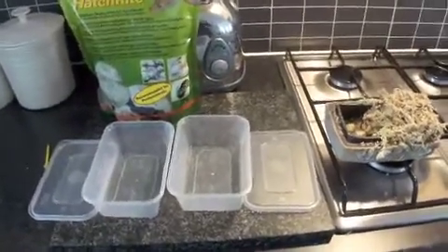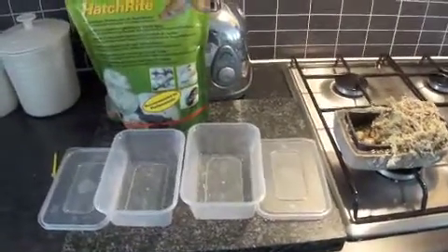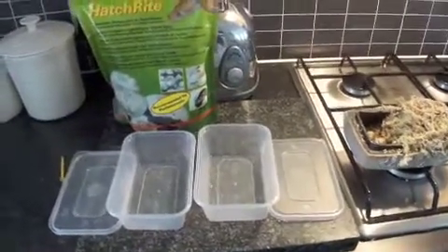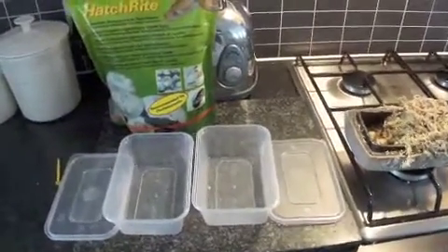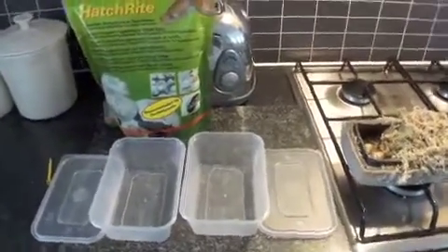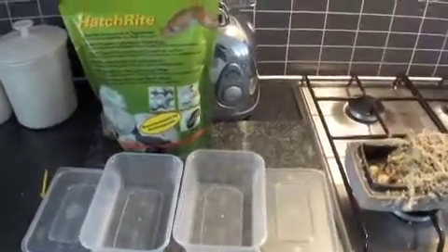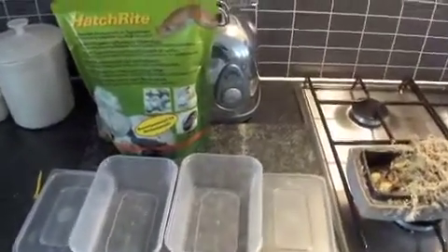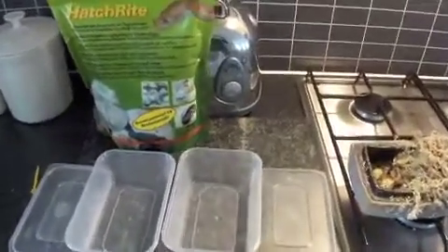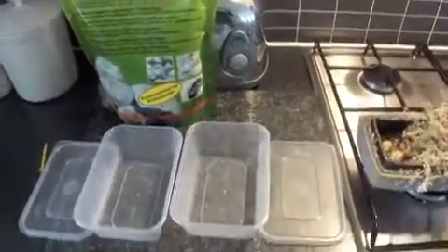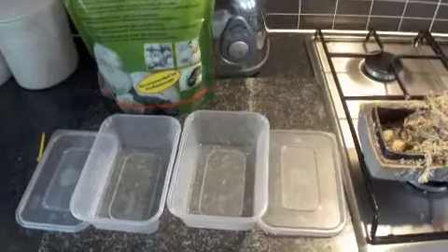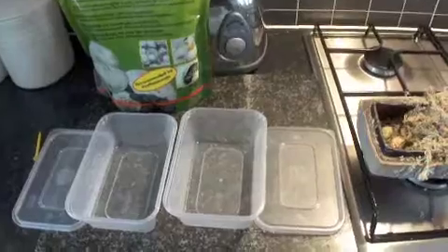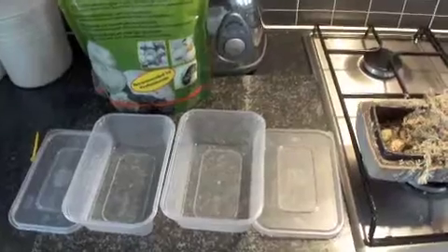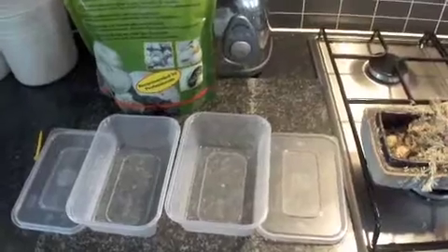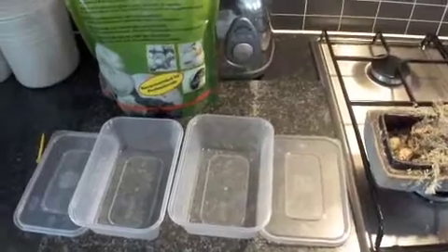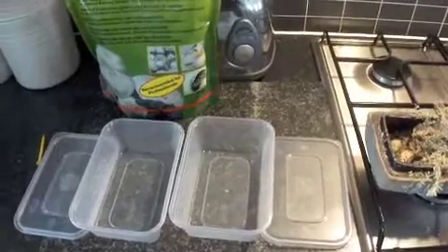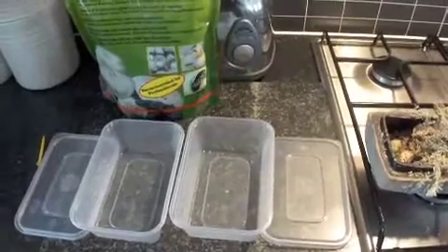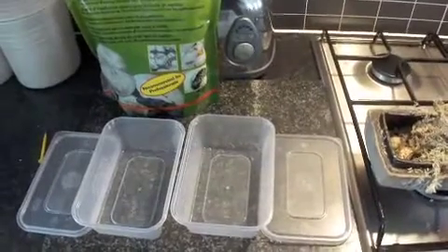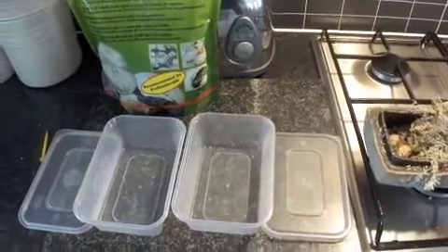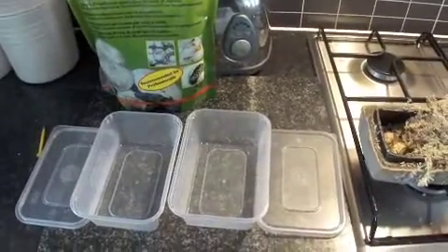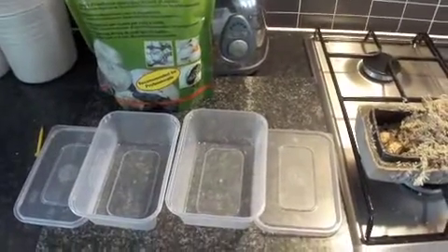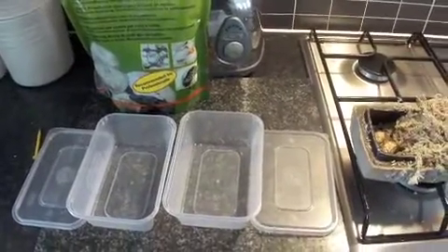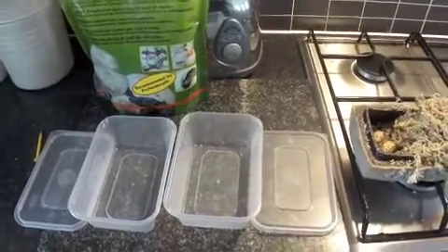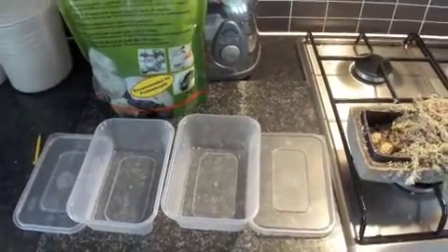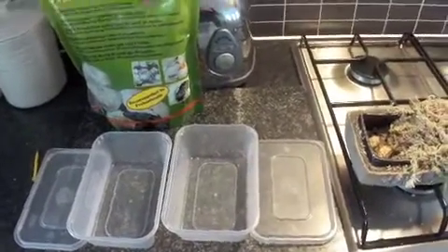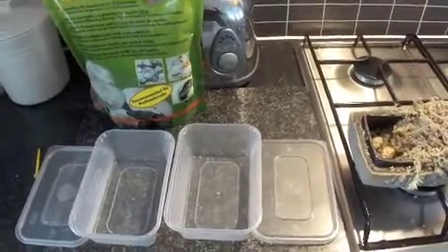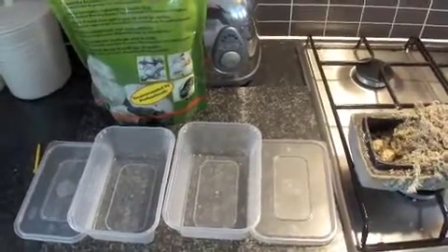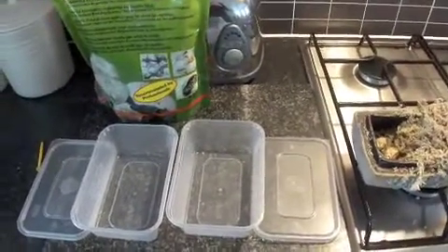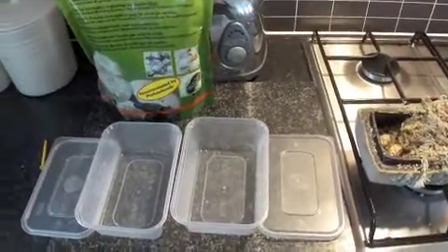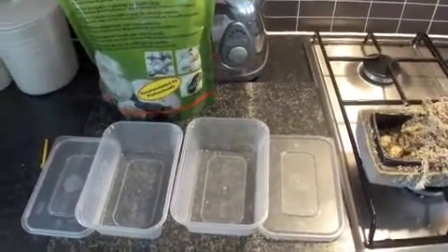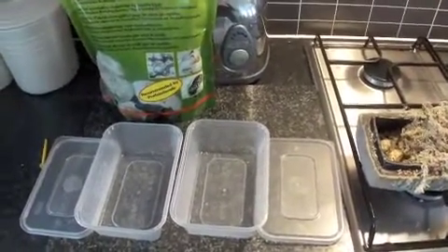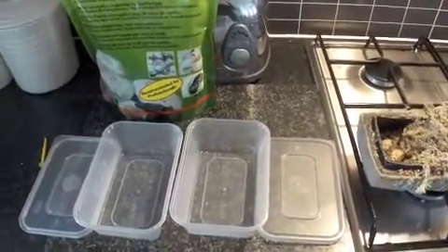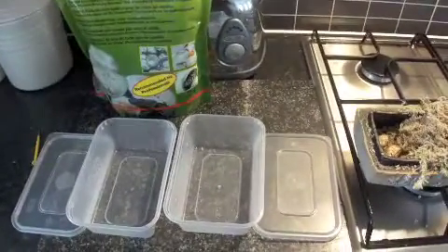Okay YouTube, today I'm going to show you how to make an egg box to put in your incubator for your new leopard gecko eggs.